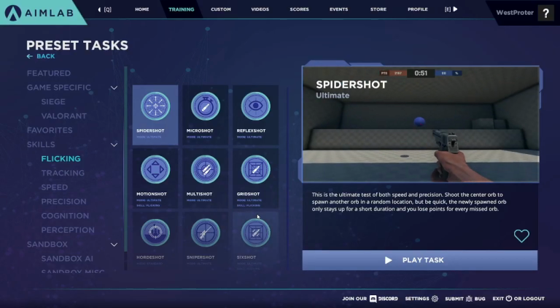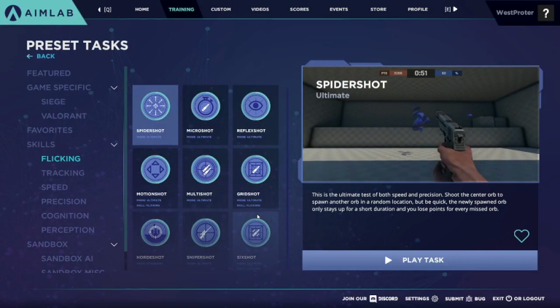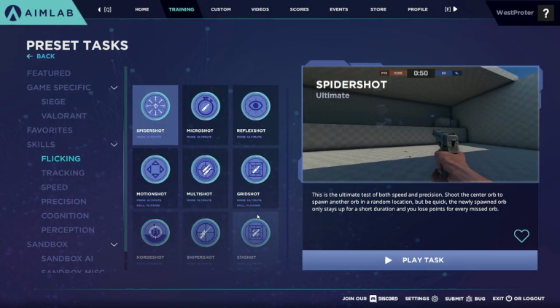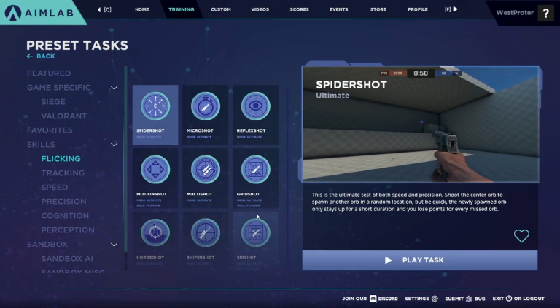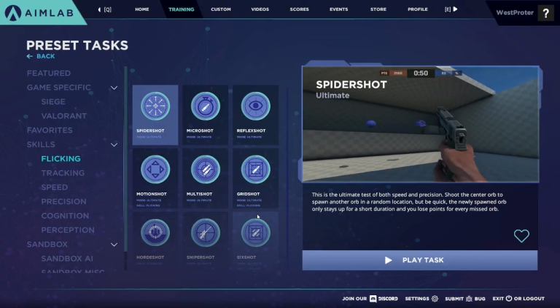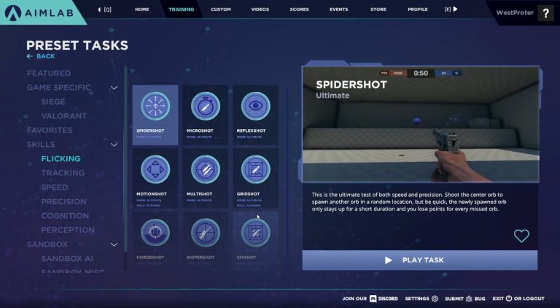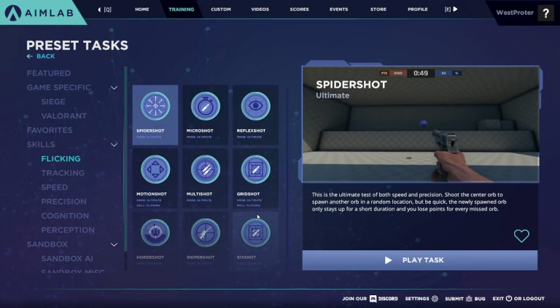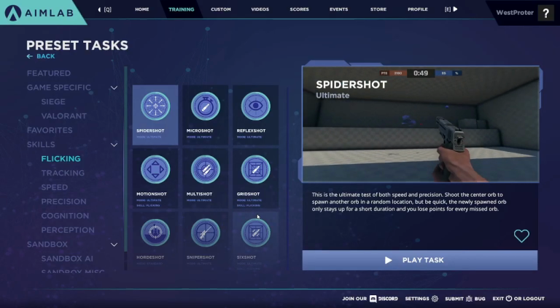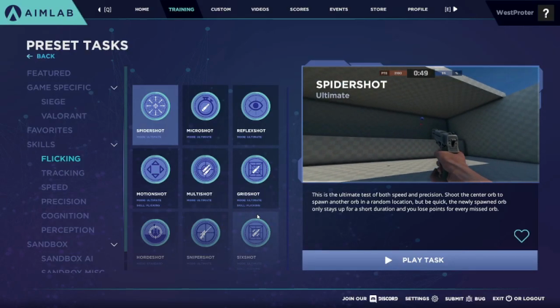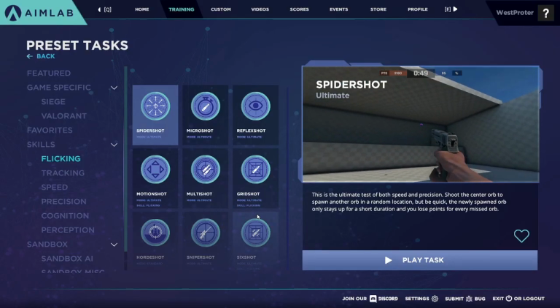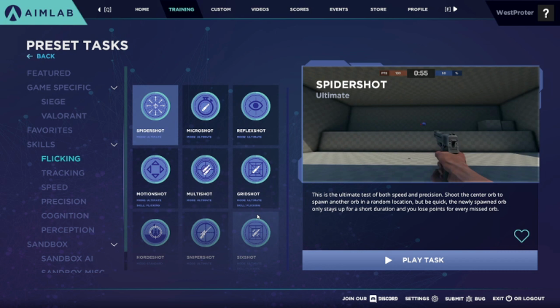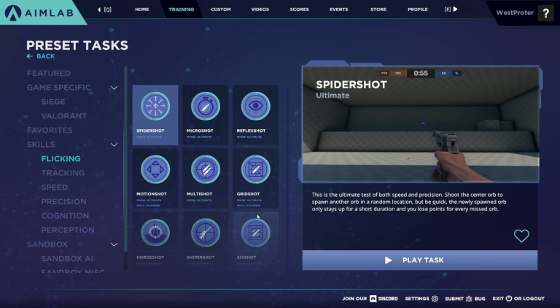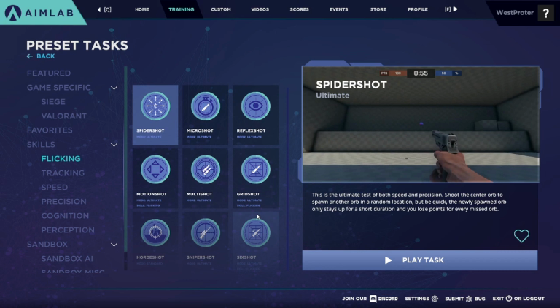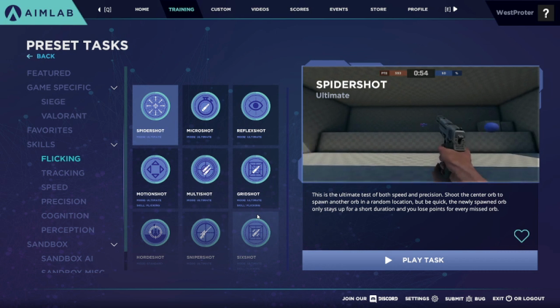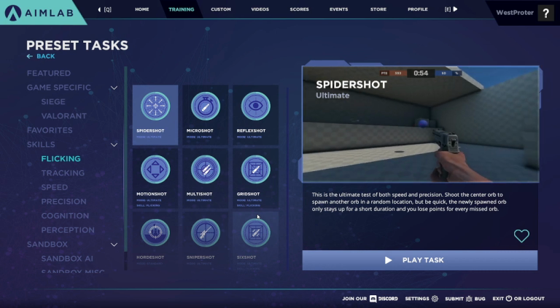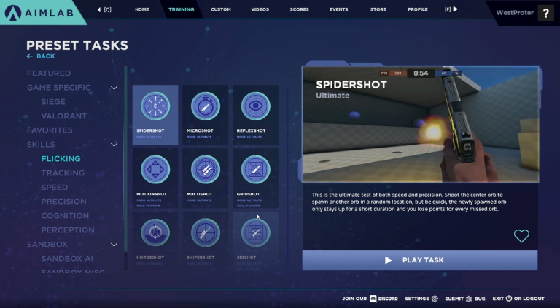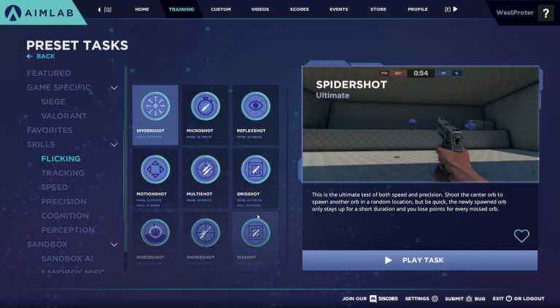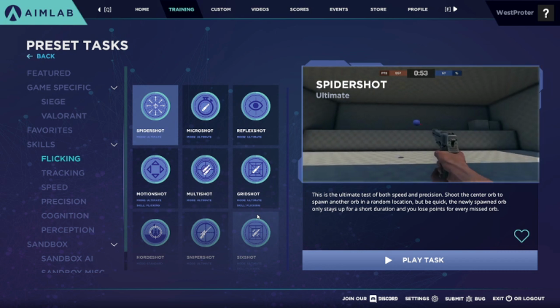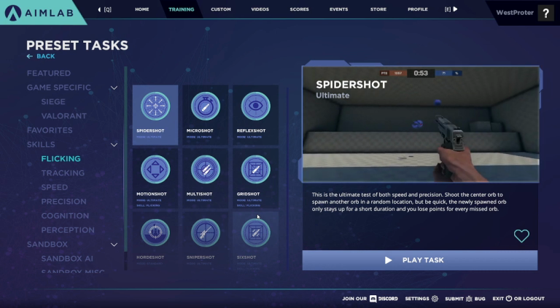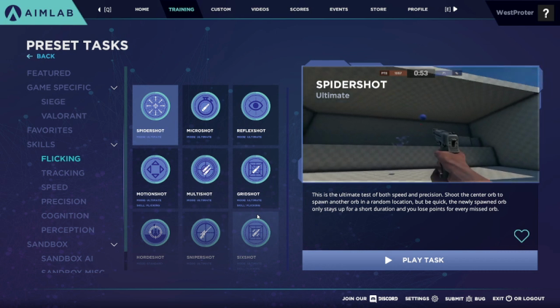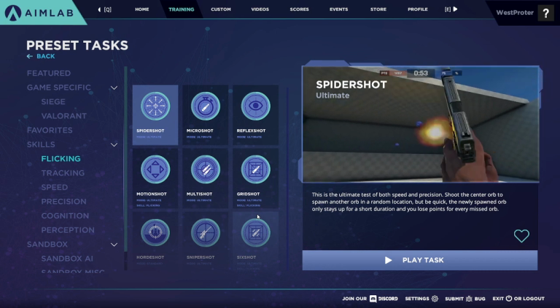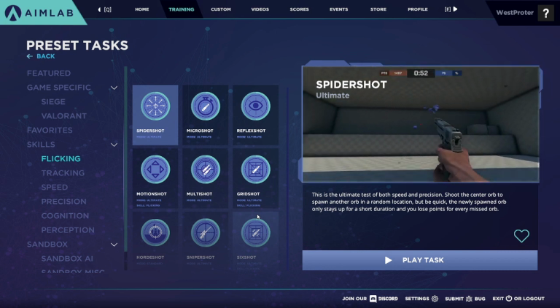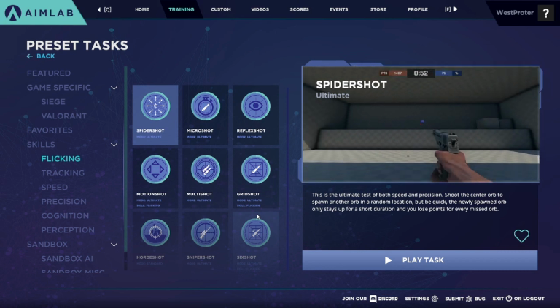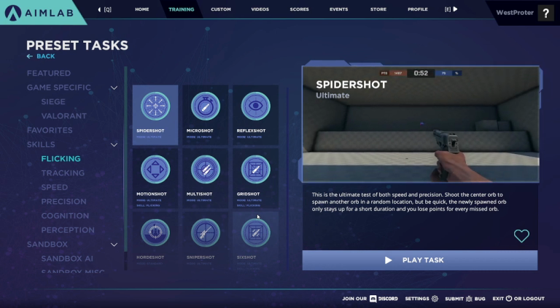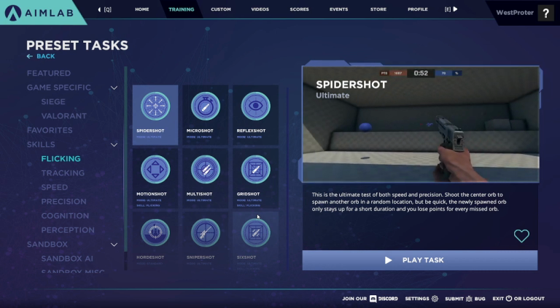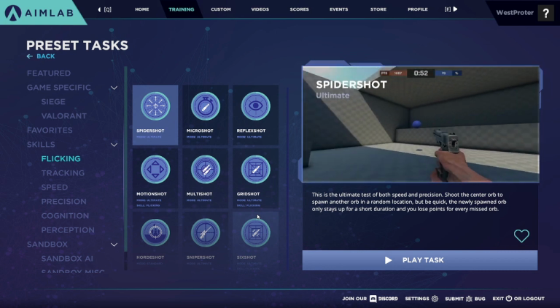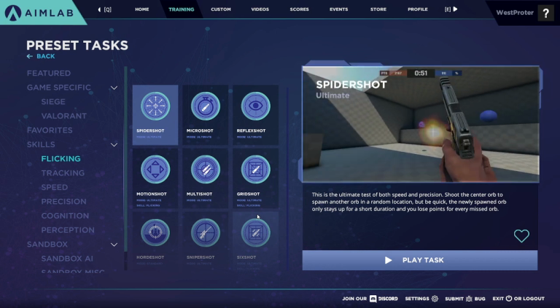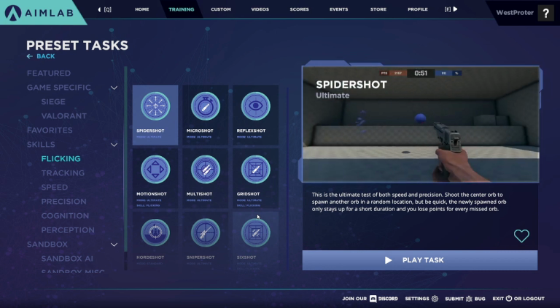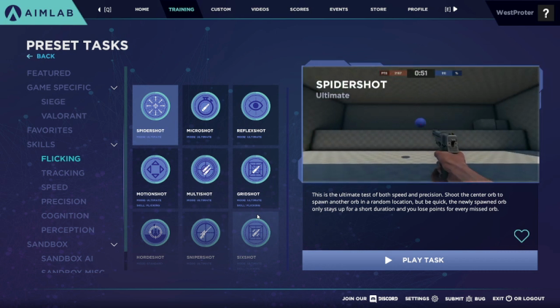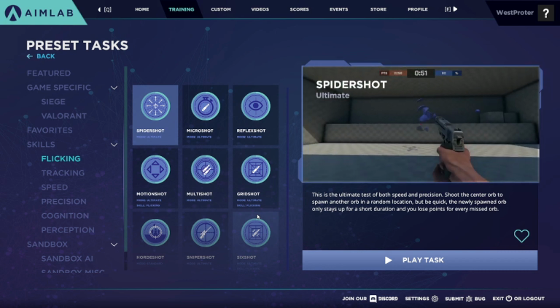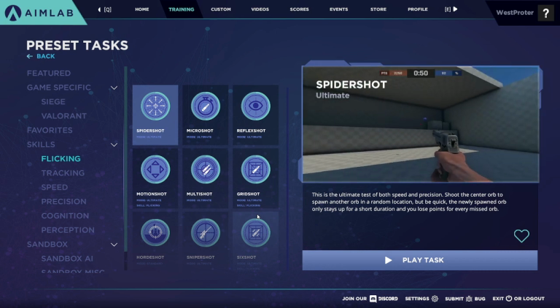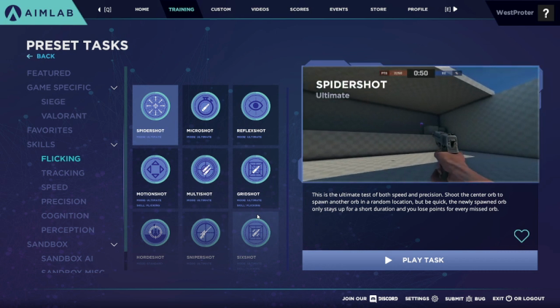In my opinion, those are the four best tasks for flicking training in AimLab. This video is part of a series, so subscribe for more — I hope to see you here next time.